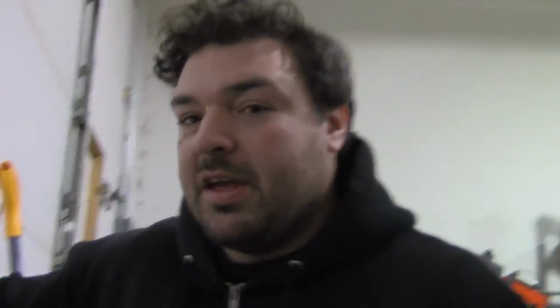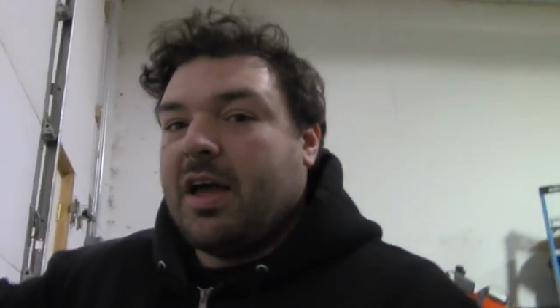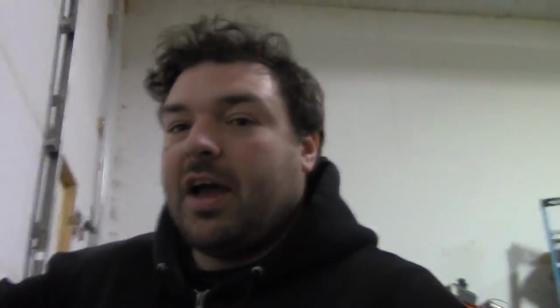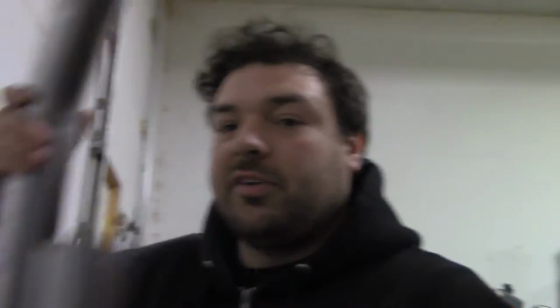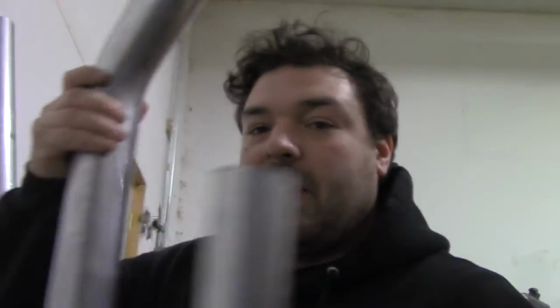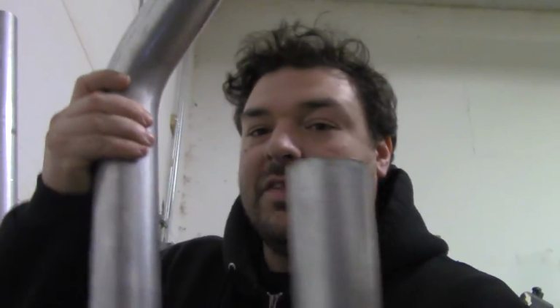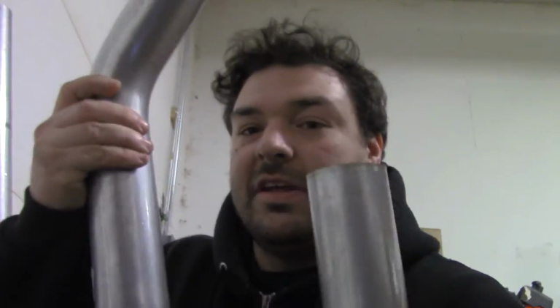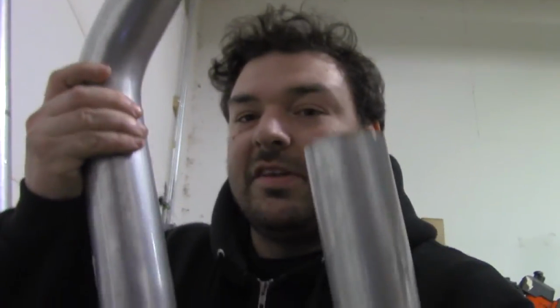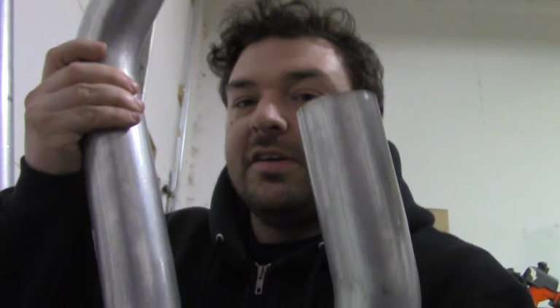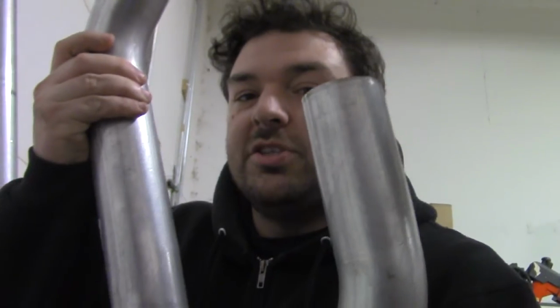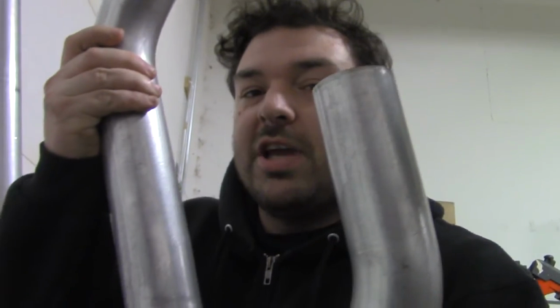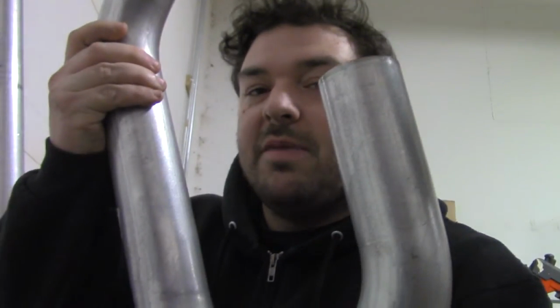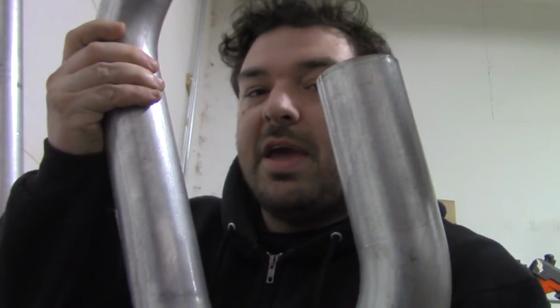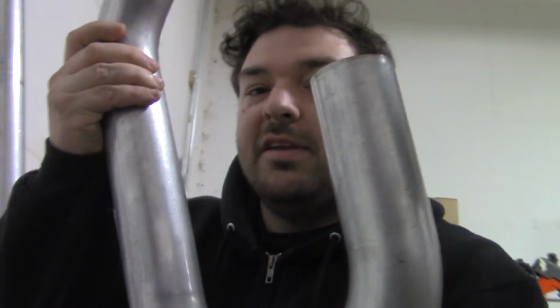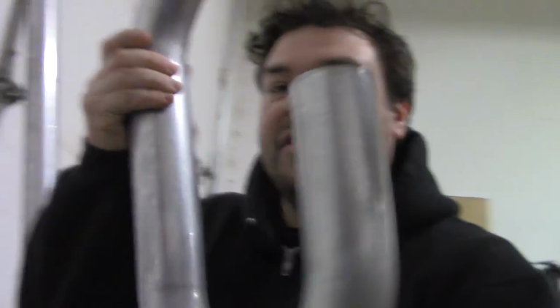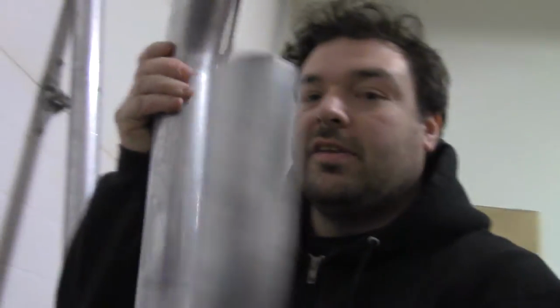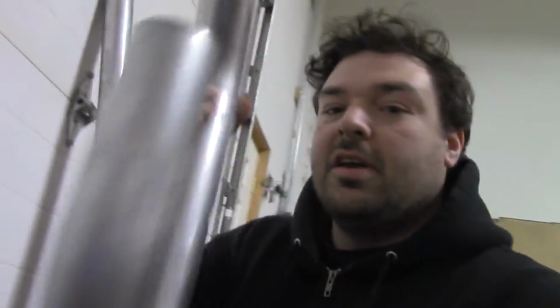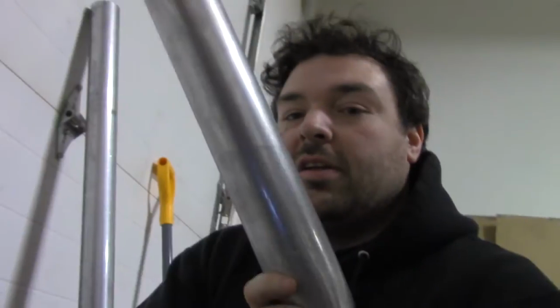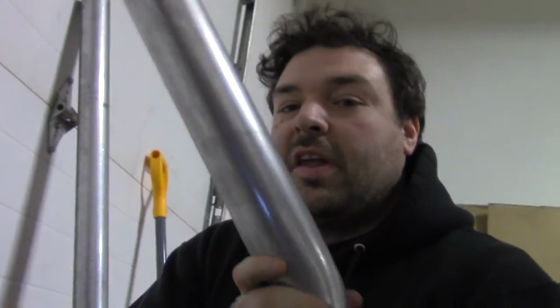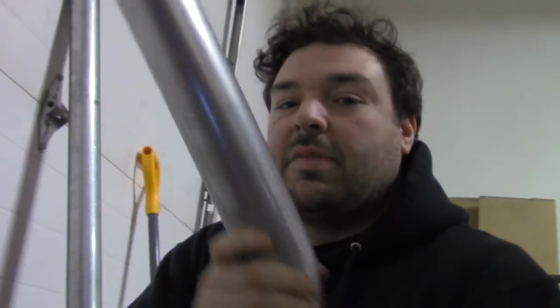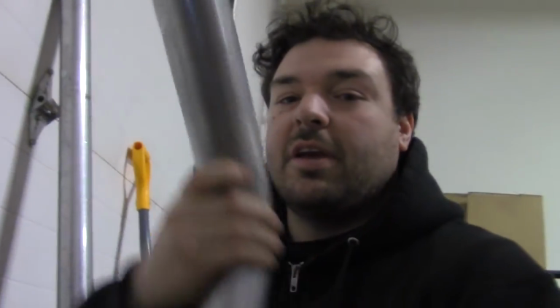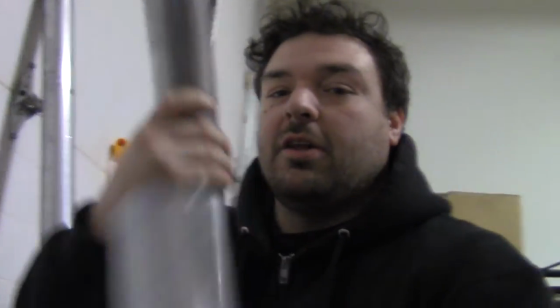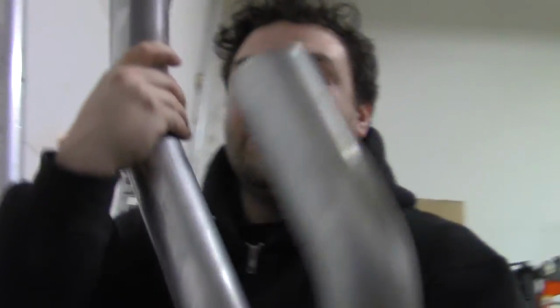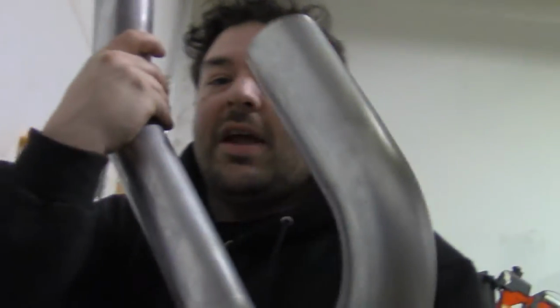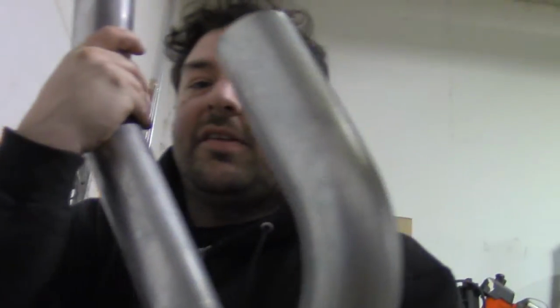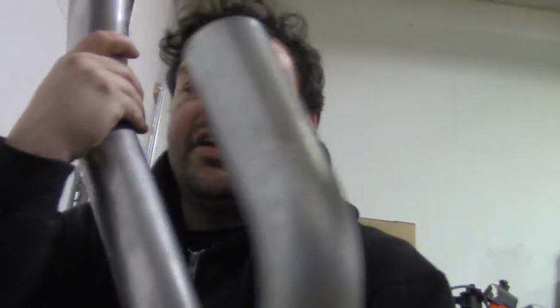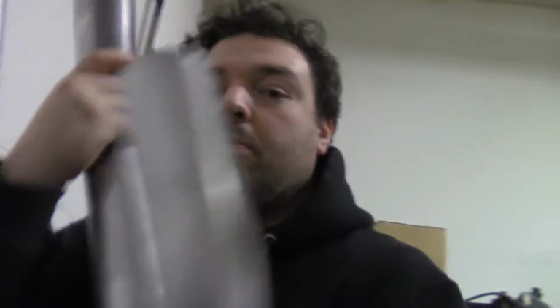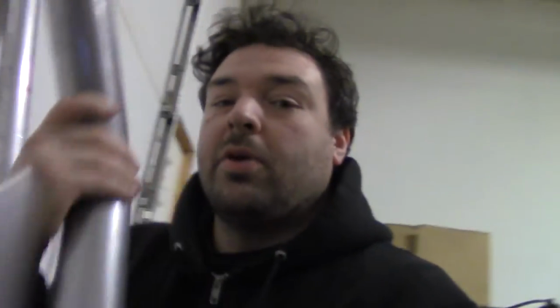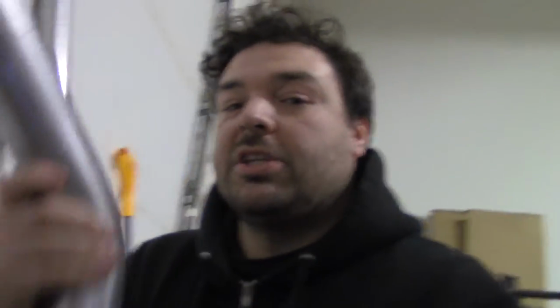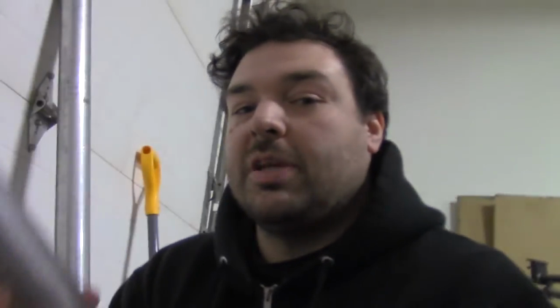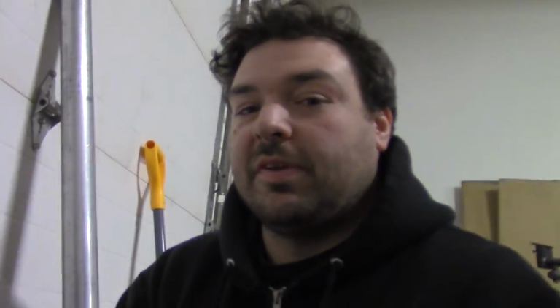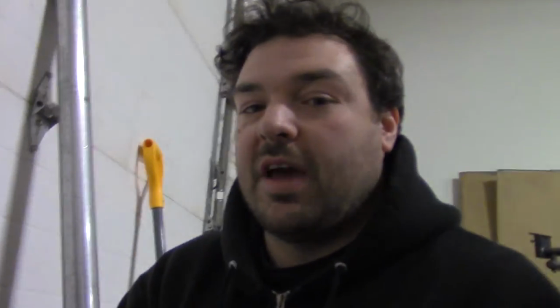I also have these J-bends. Same thing, aluminized steel. Pretty cheap stuff.